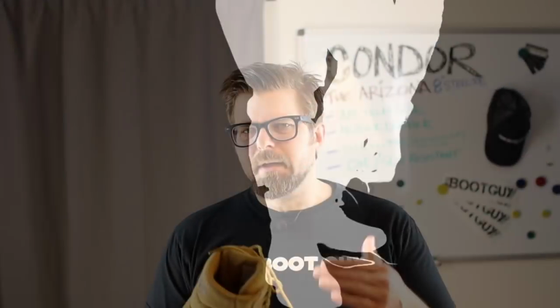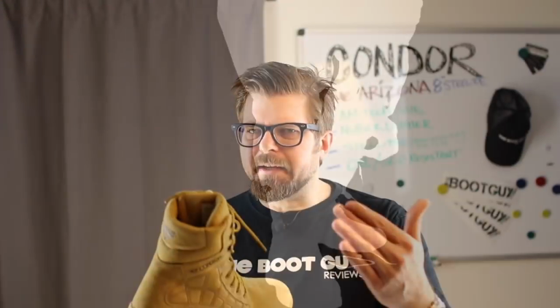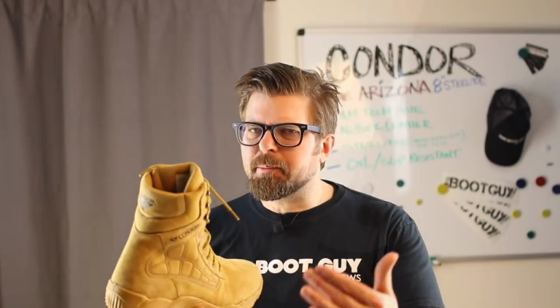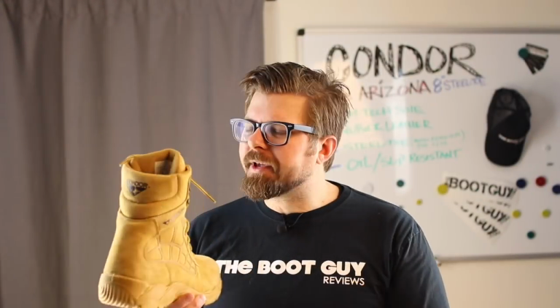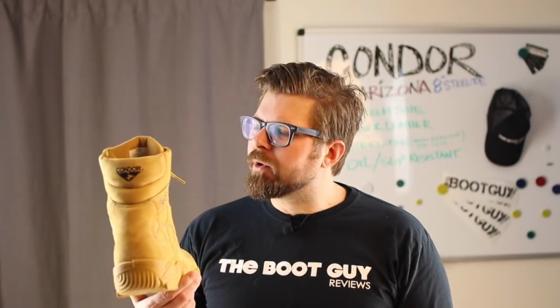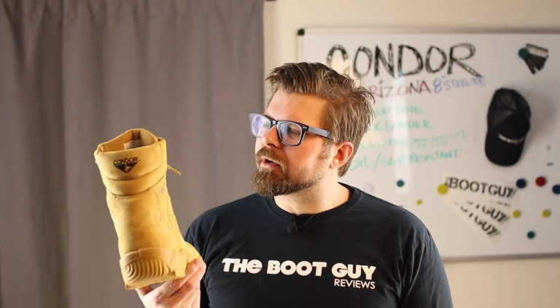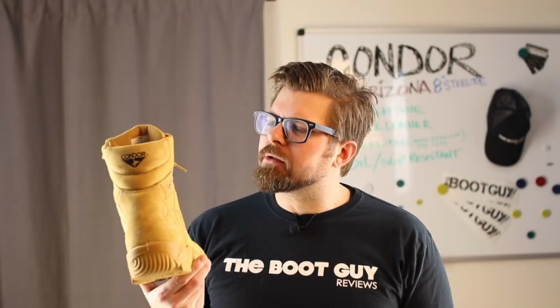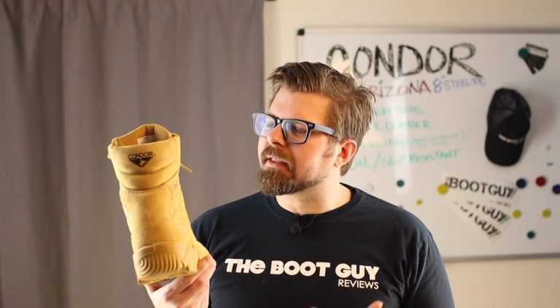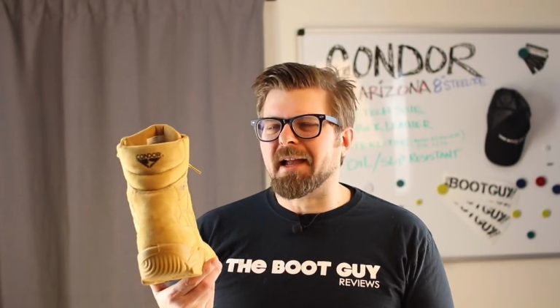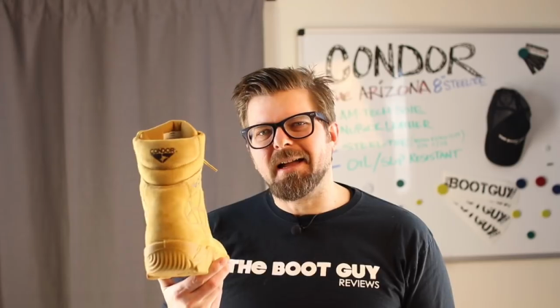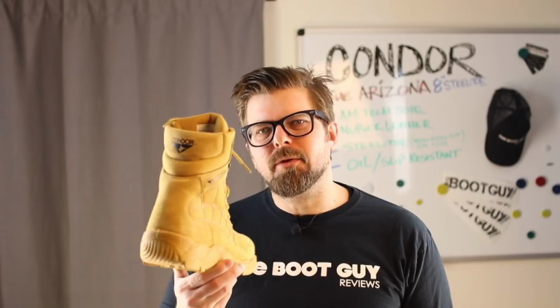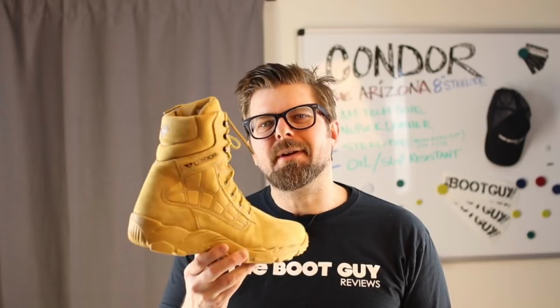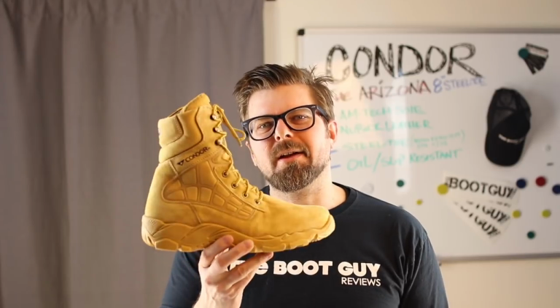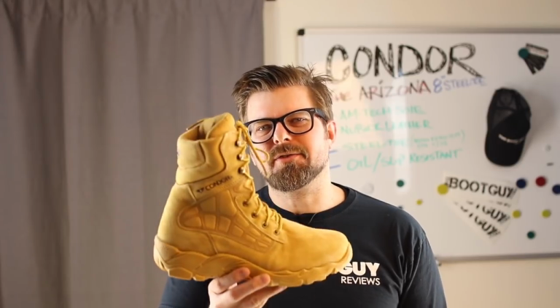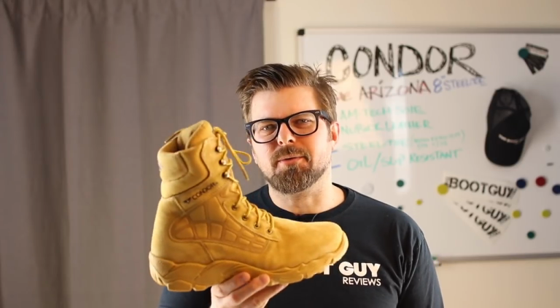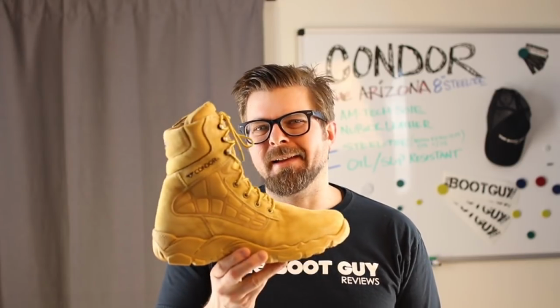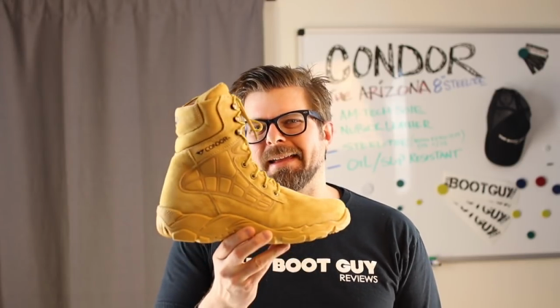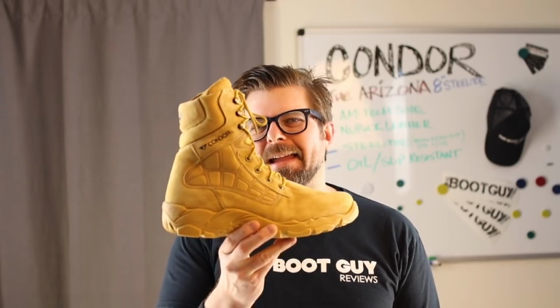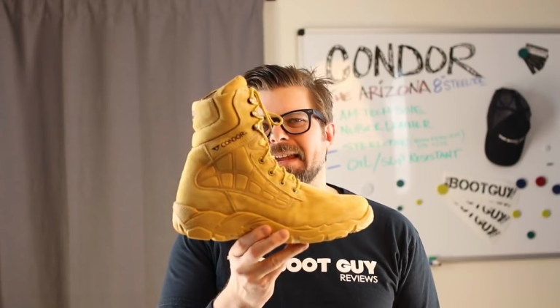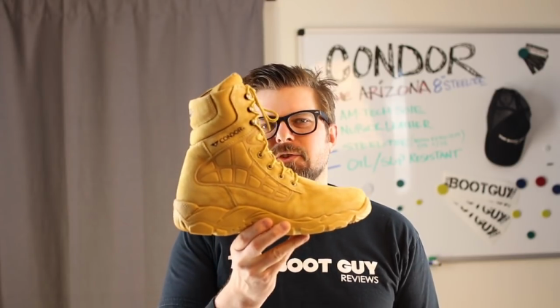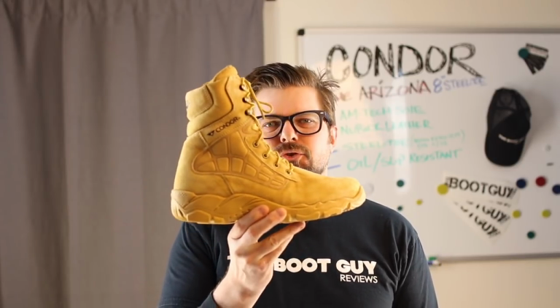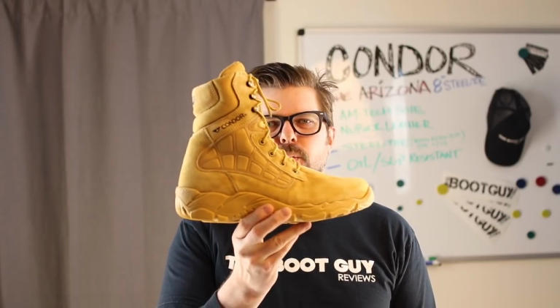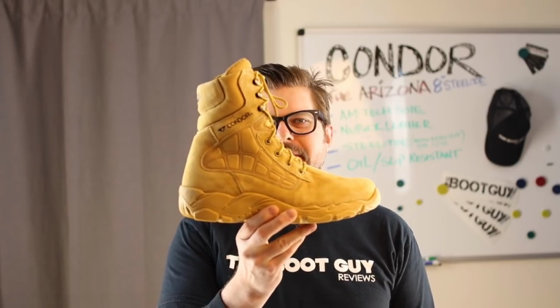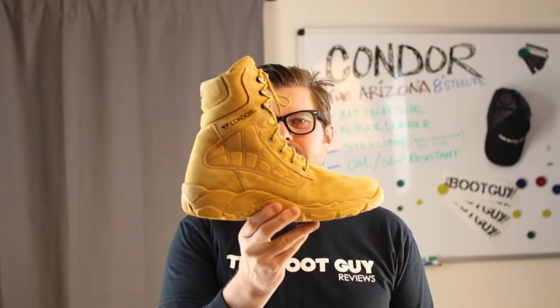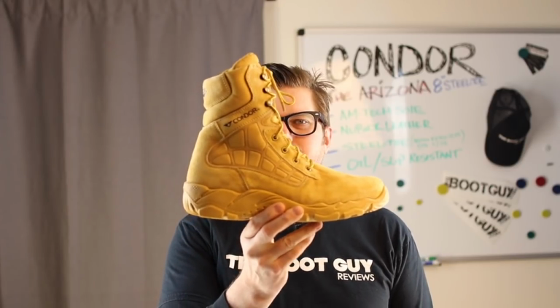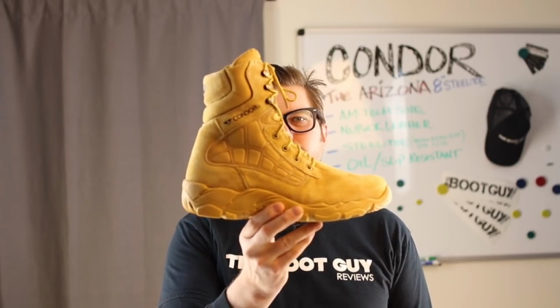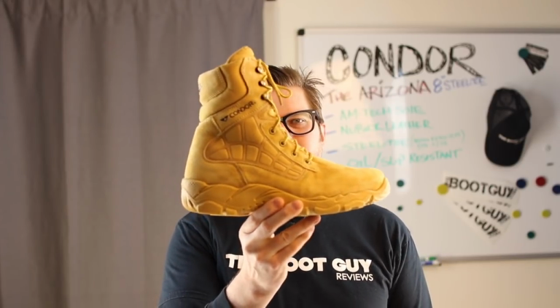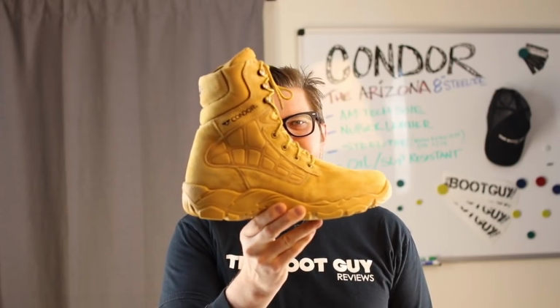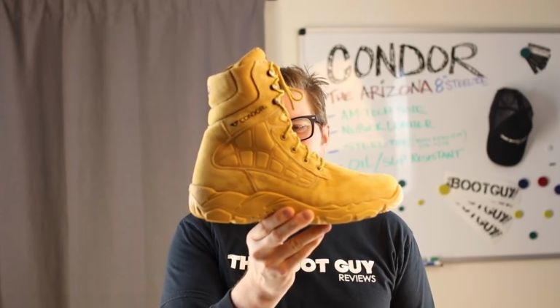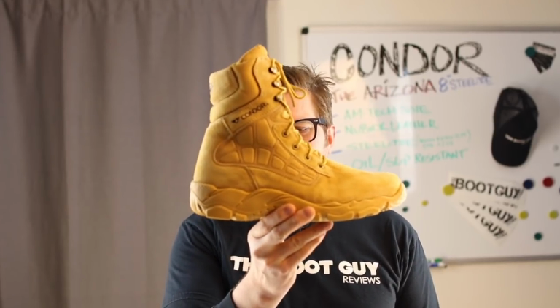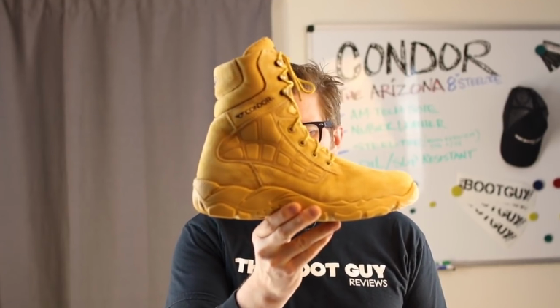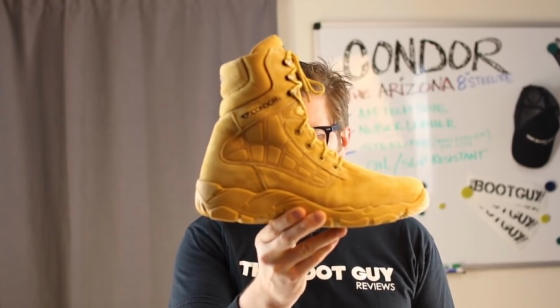Today in the boot guide we are going to look at the Condor Arizona 8-inch wheat color boot with a steel toe.